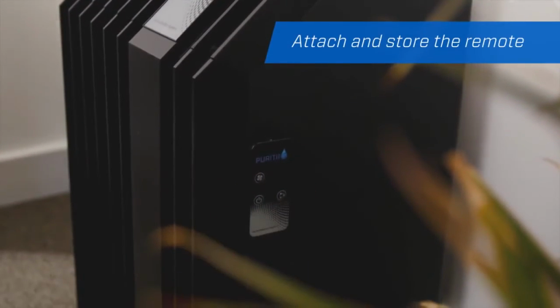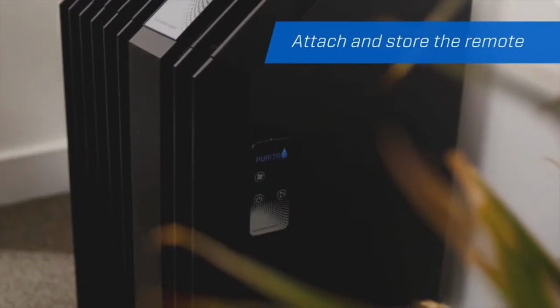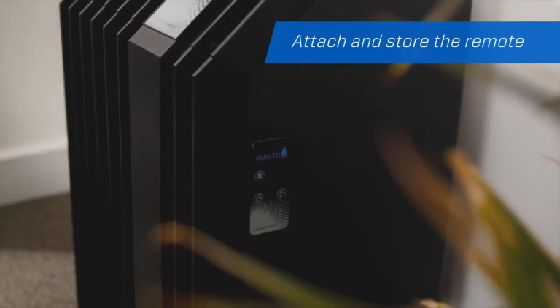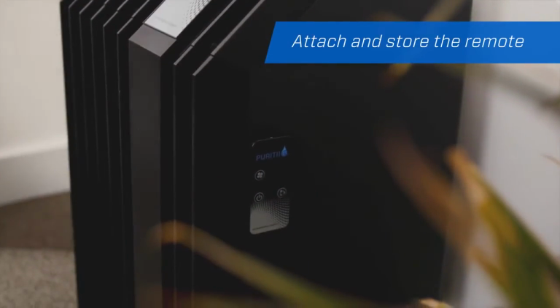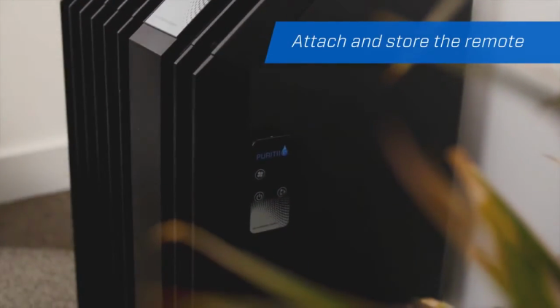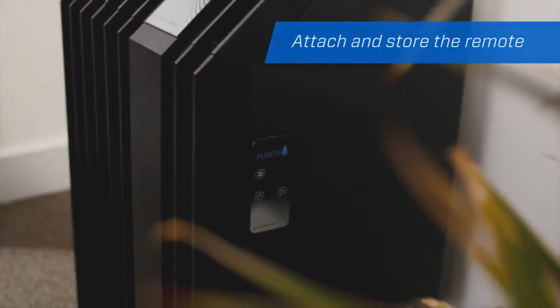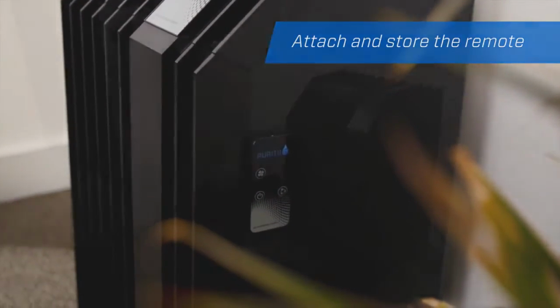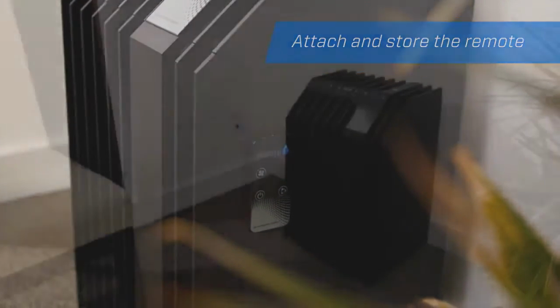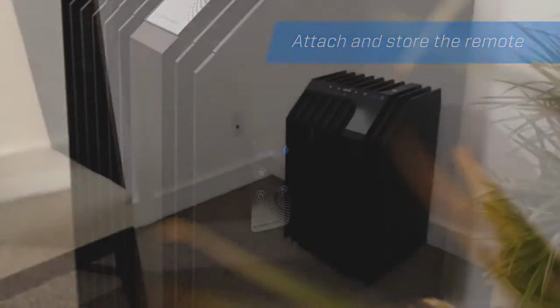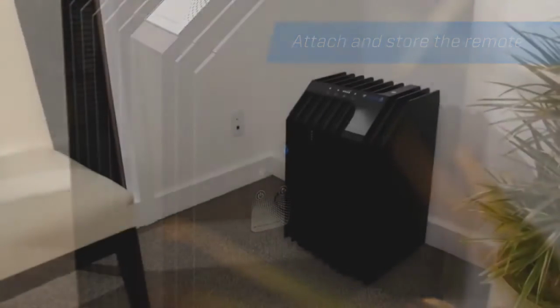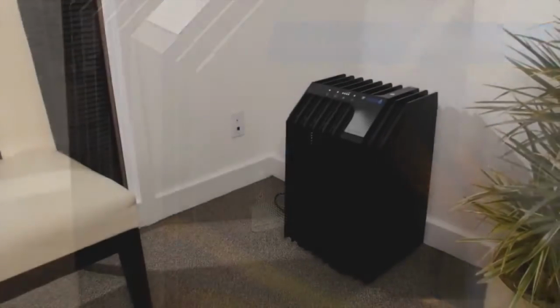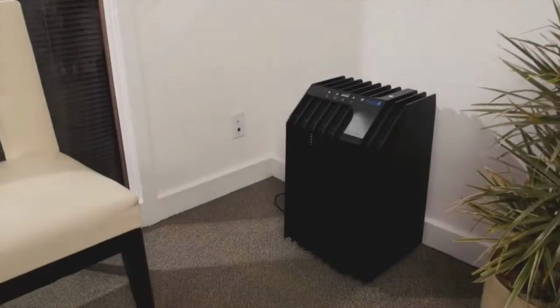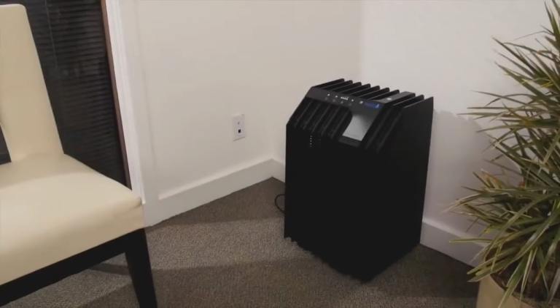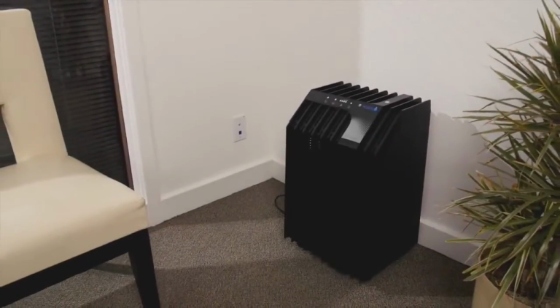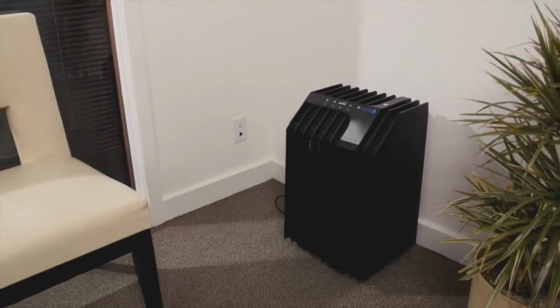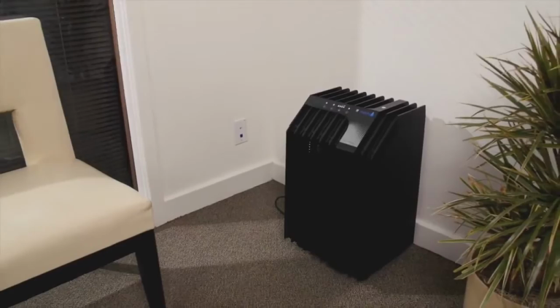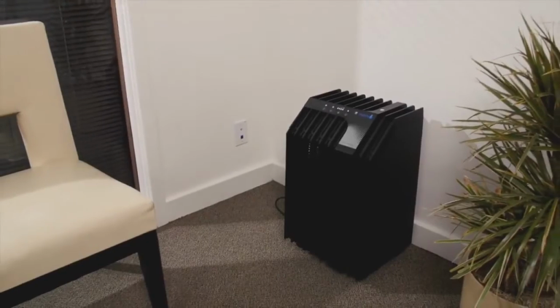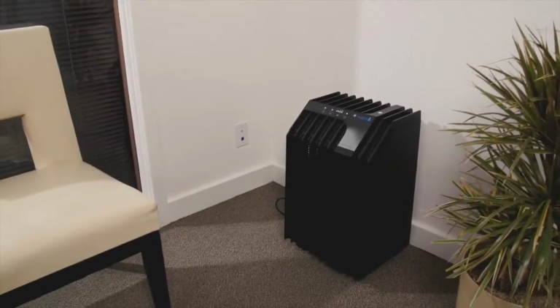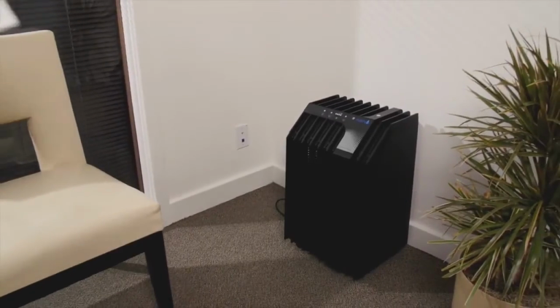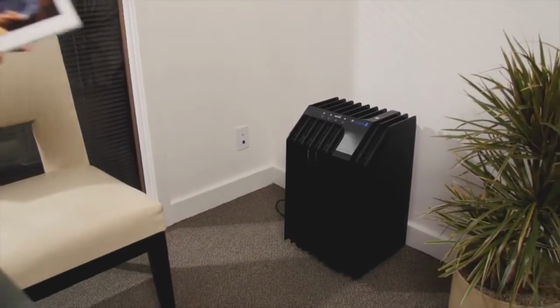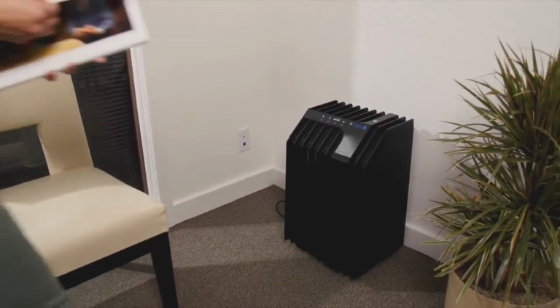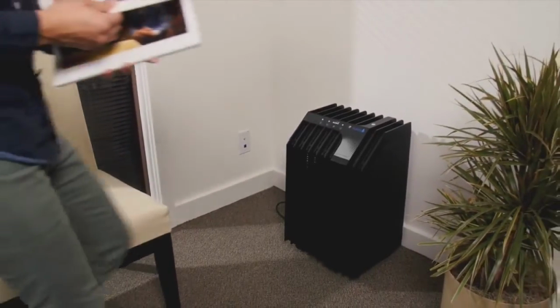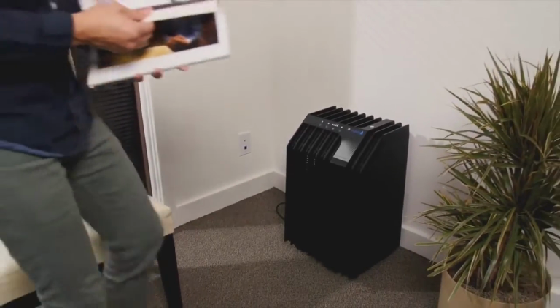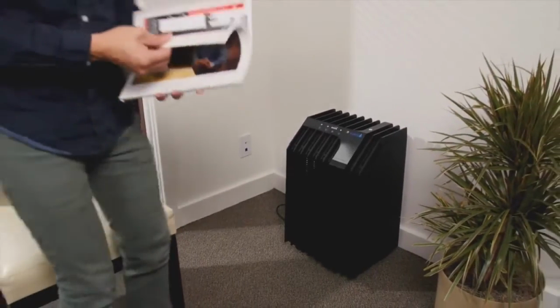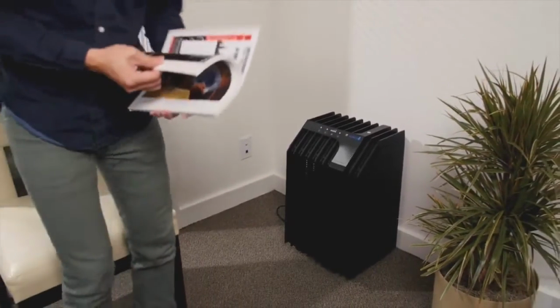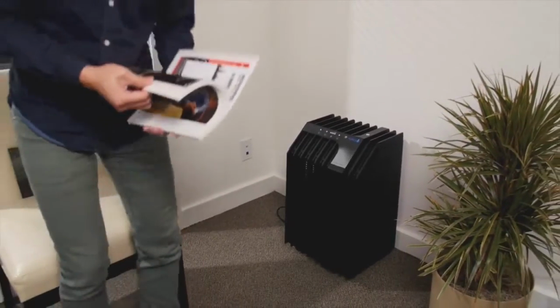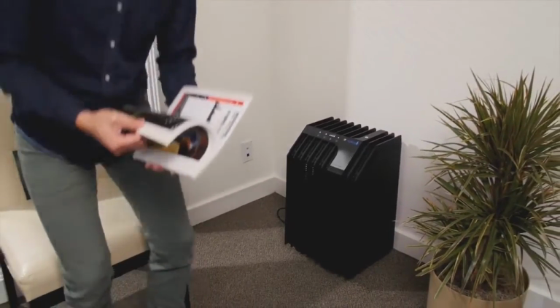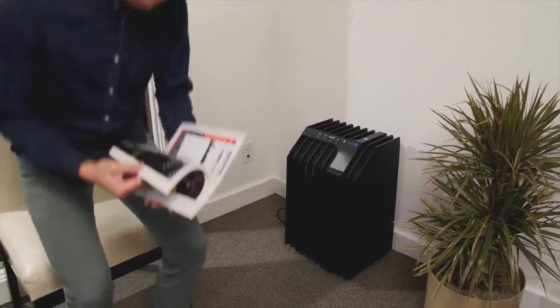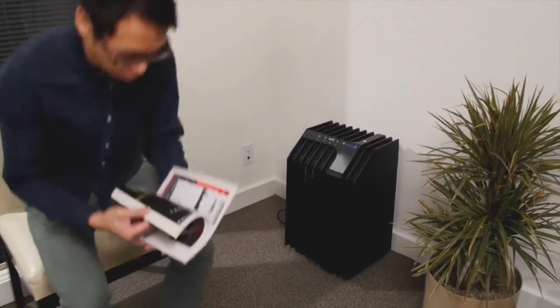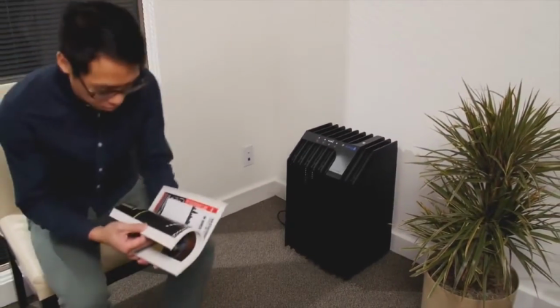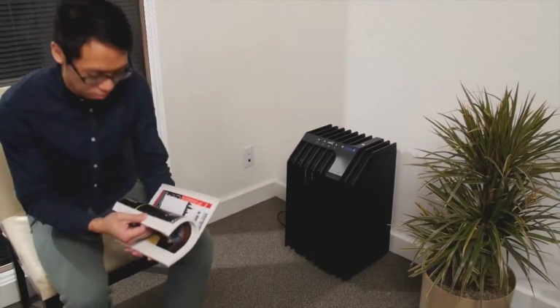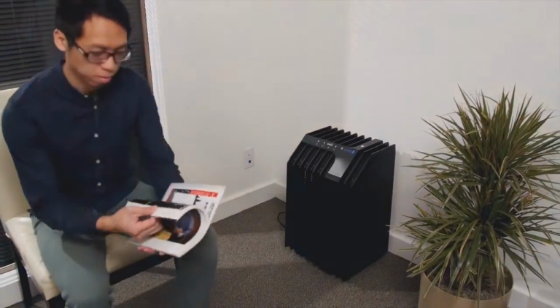You and your family can now breathe easy with the Purity air purification system.